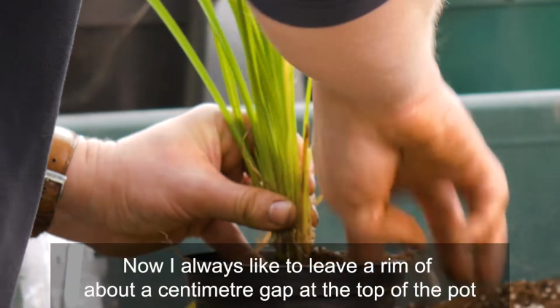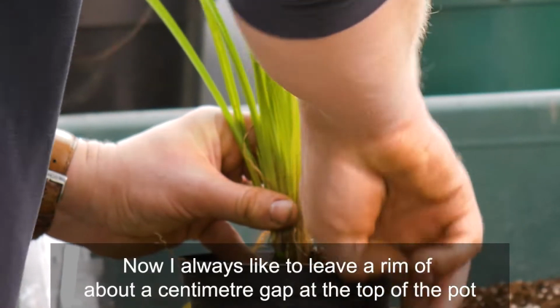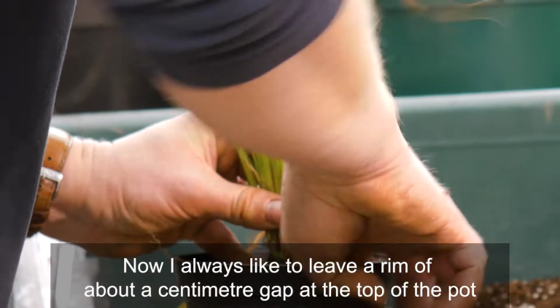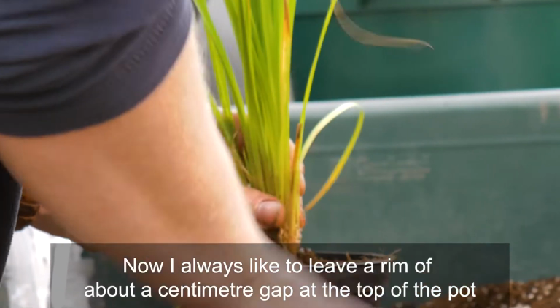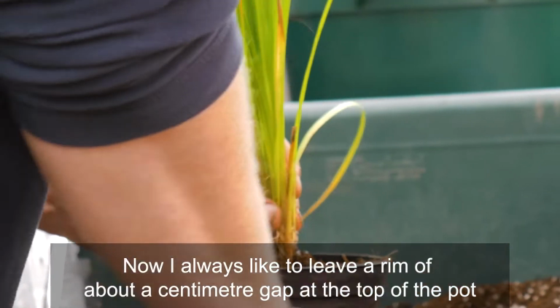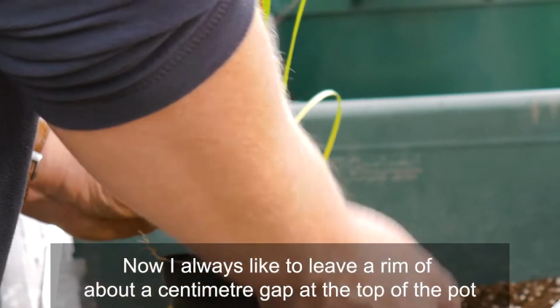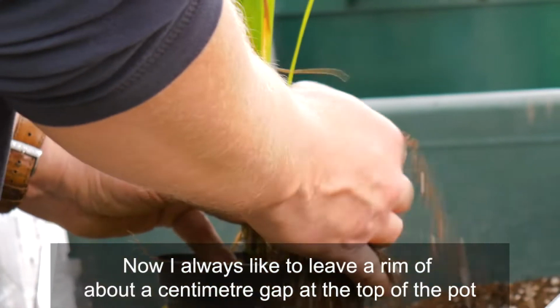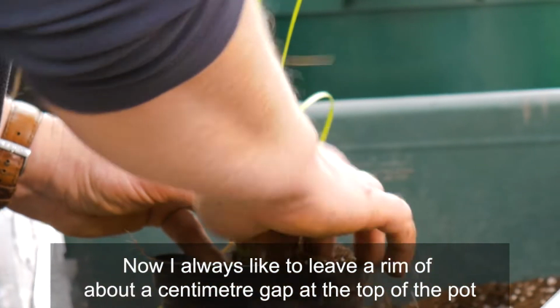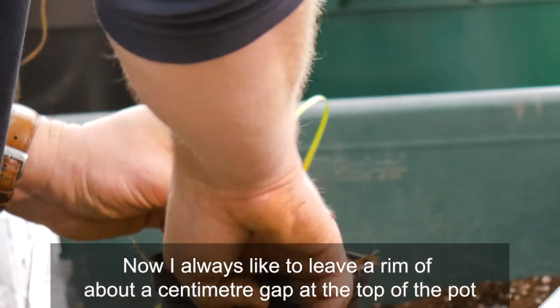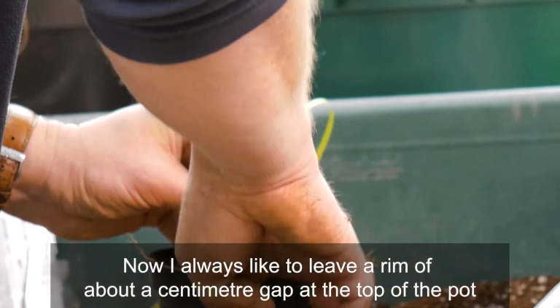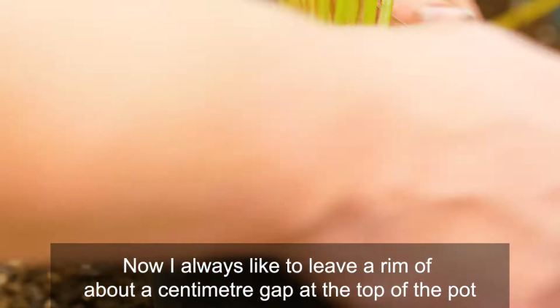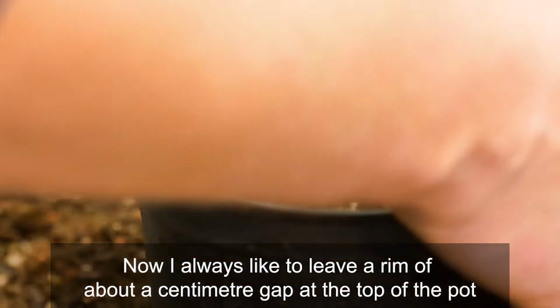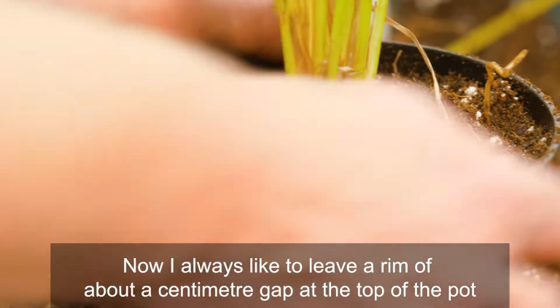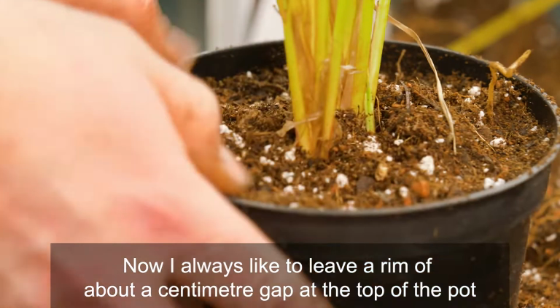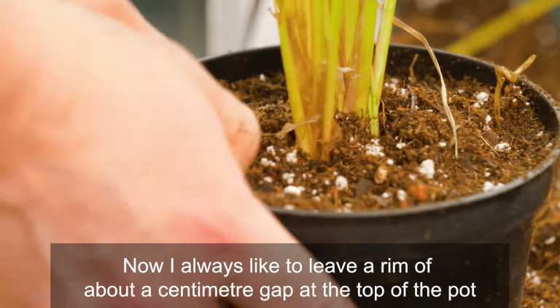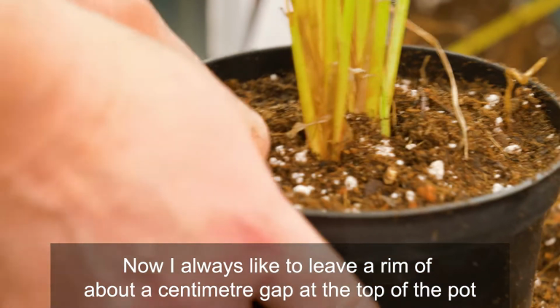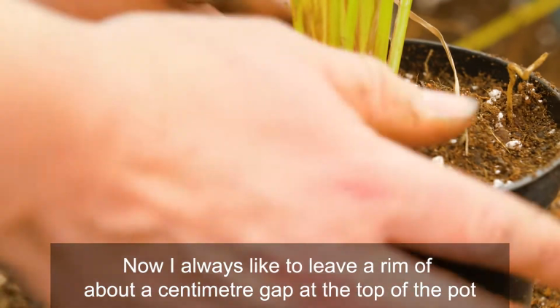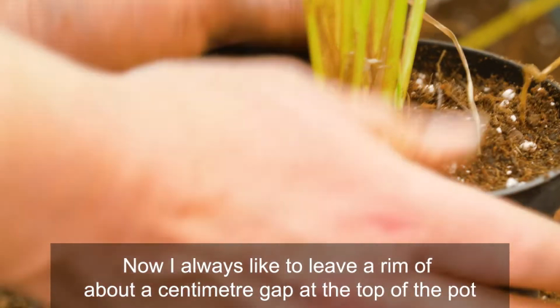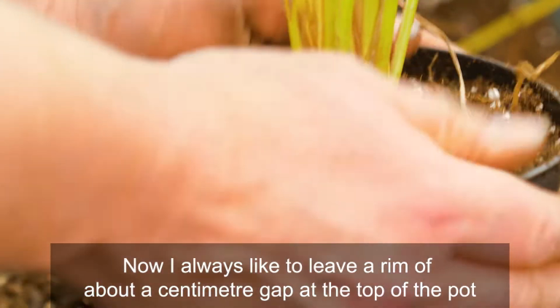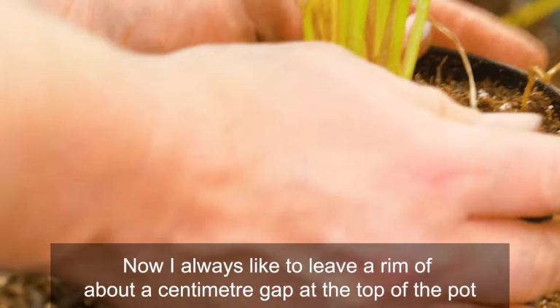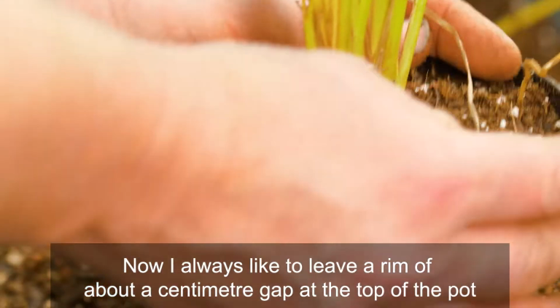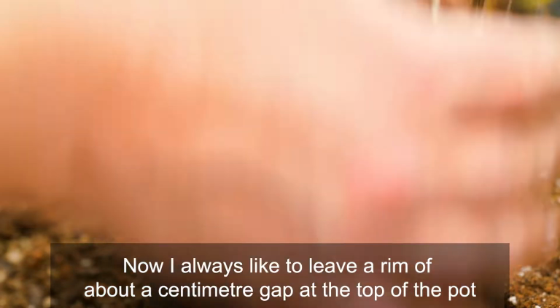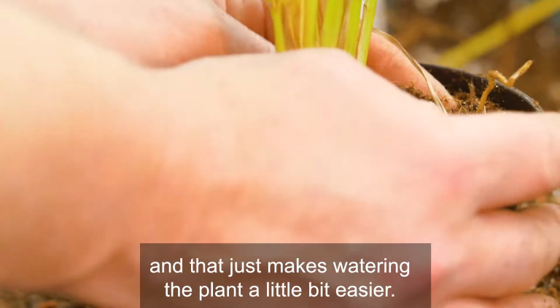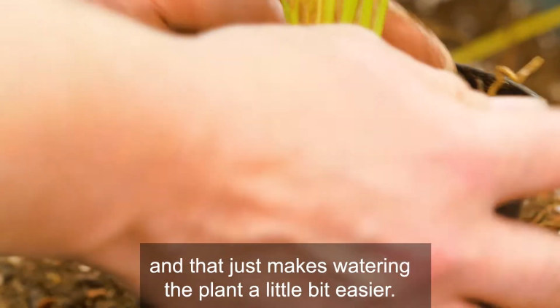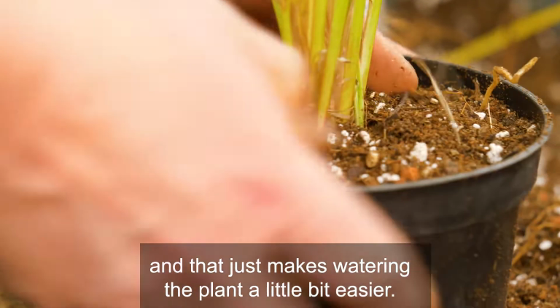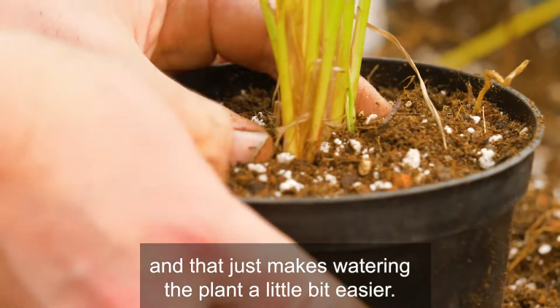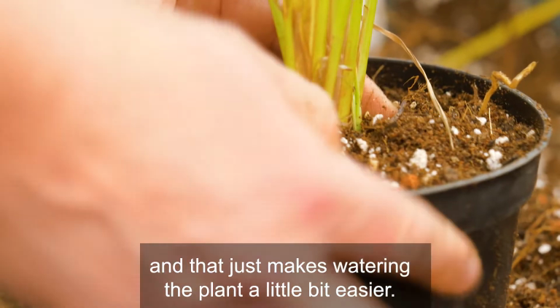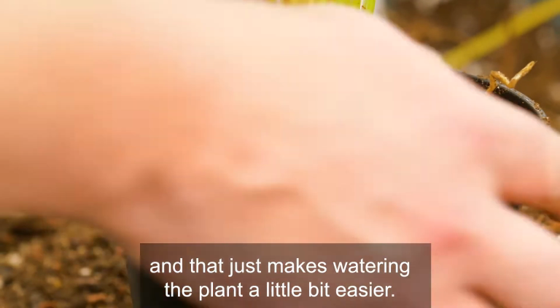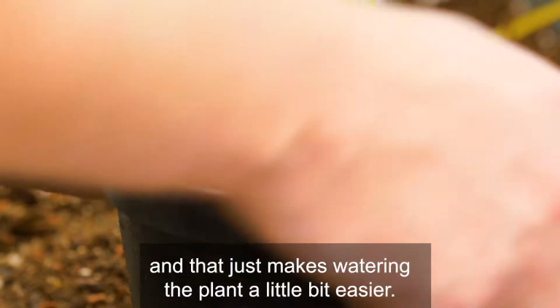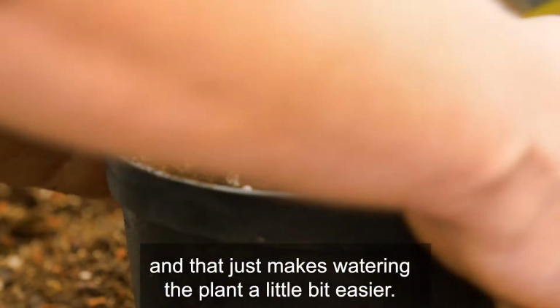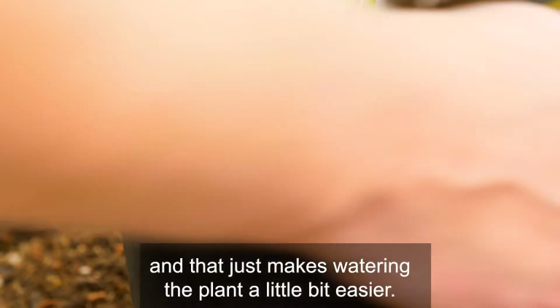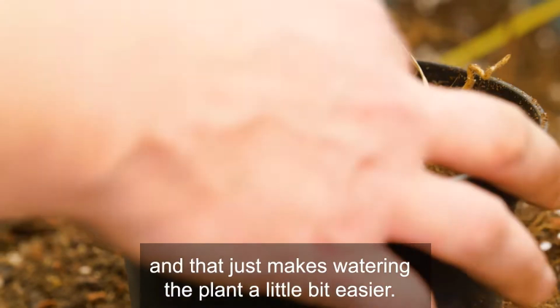I always like to leave a rim — about a centimeter gap at the top of the pot — and that just makes watering the plant a little bit easier.